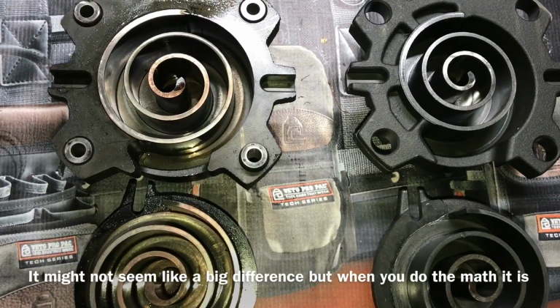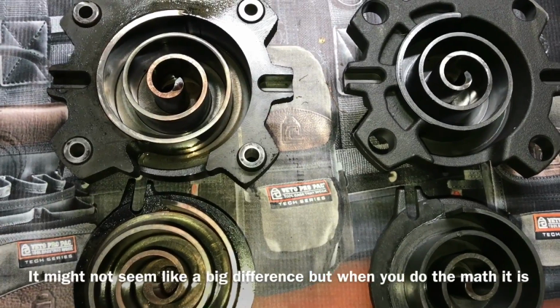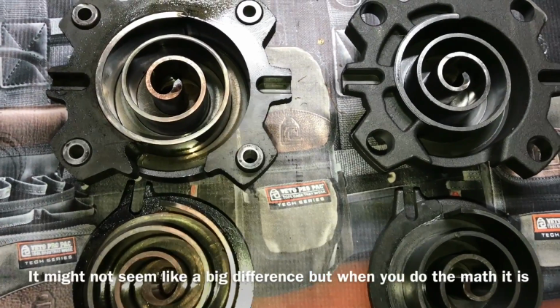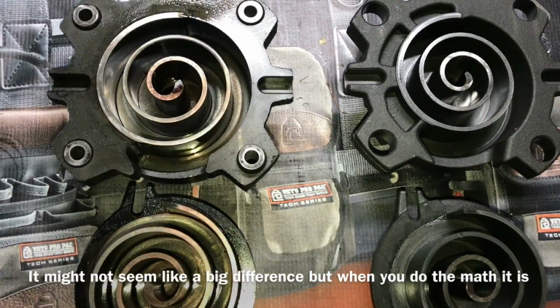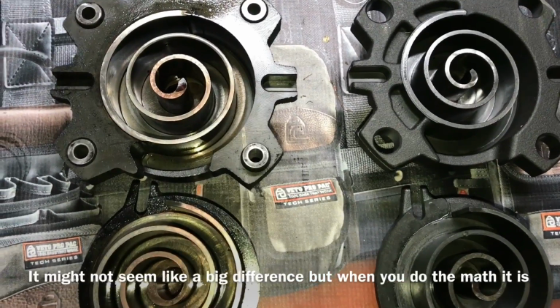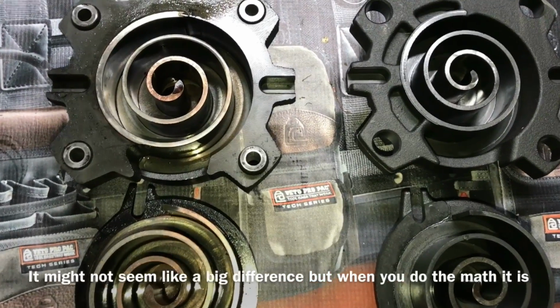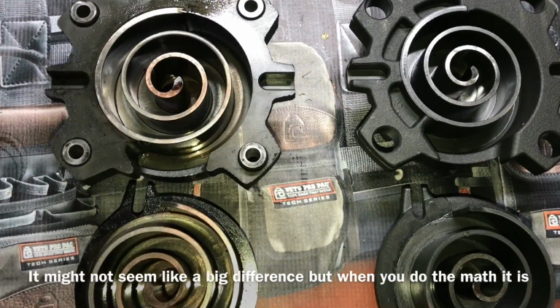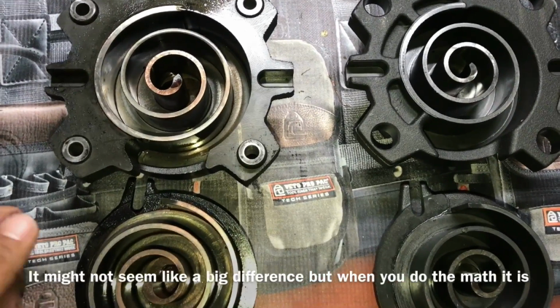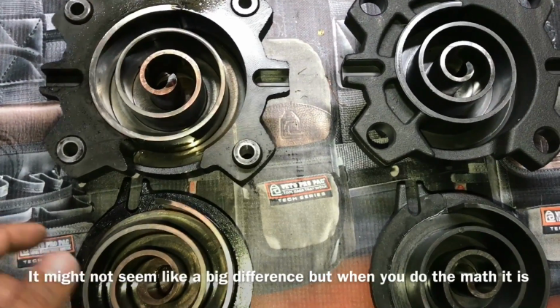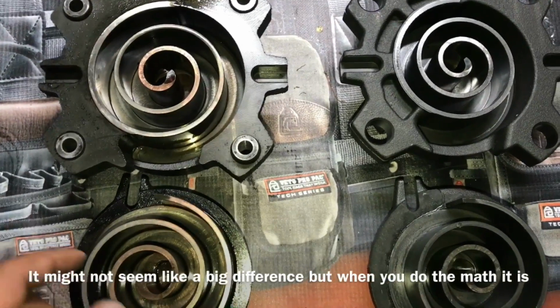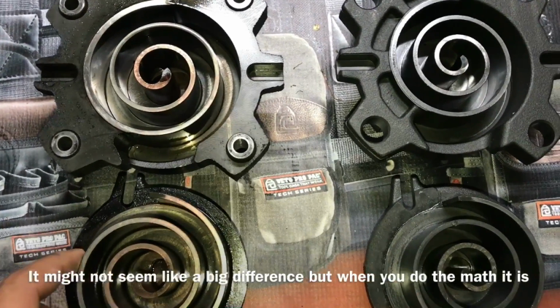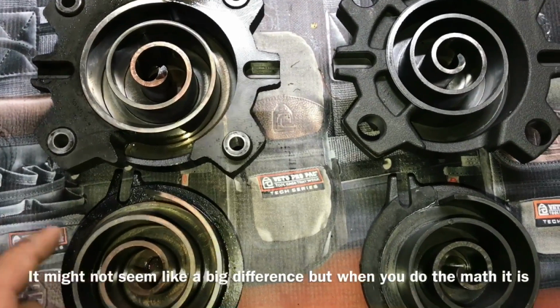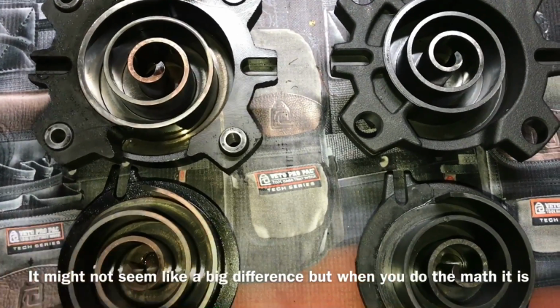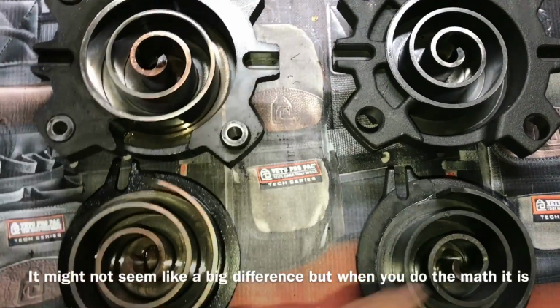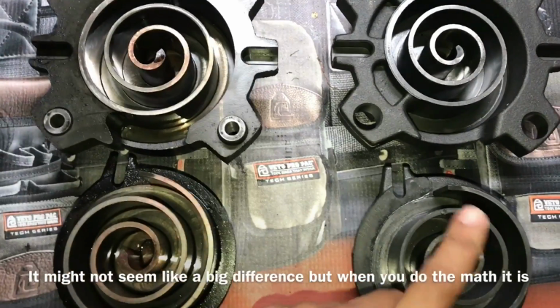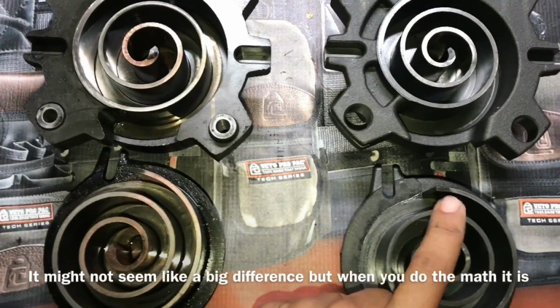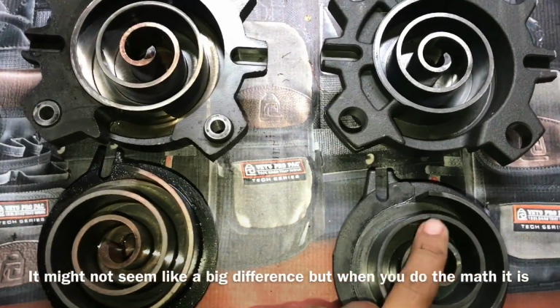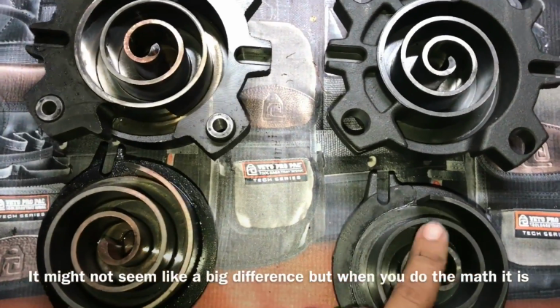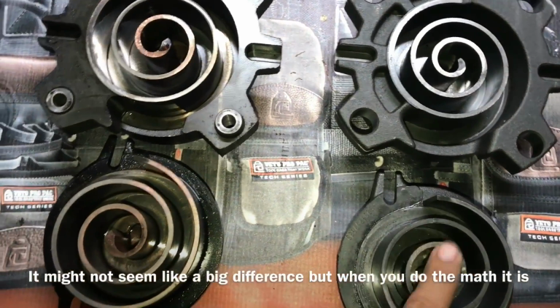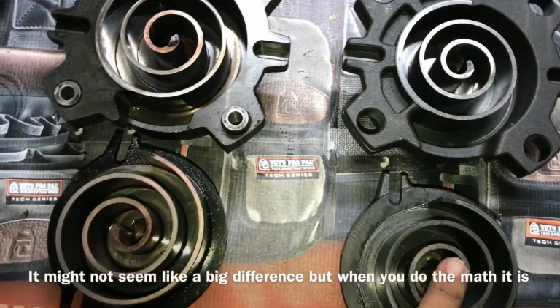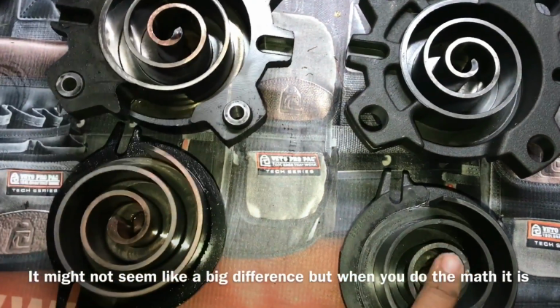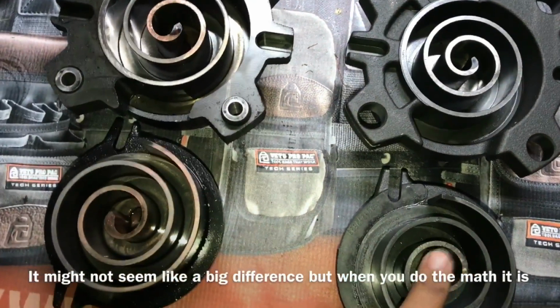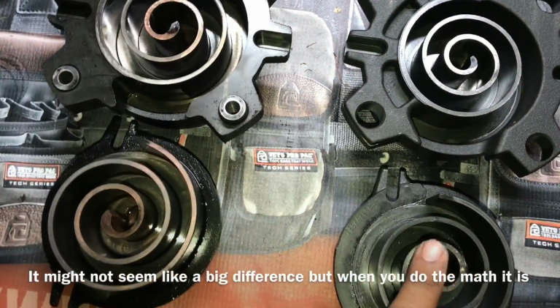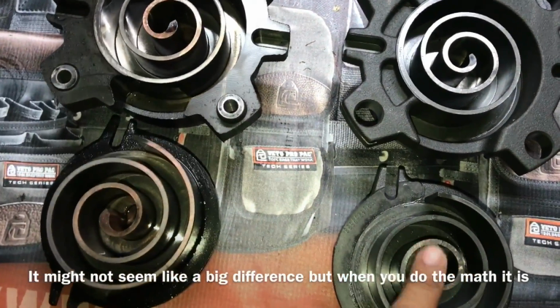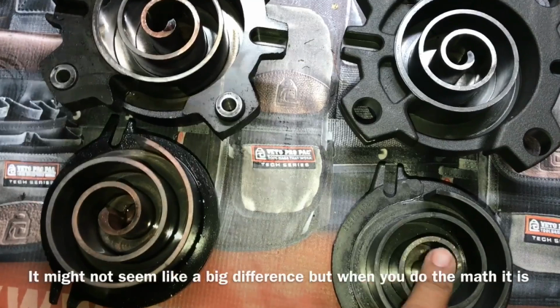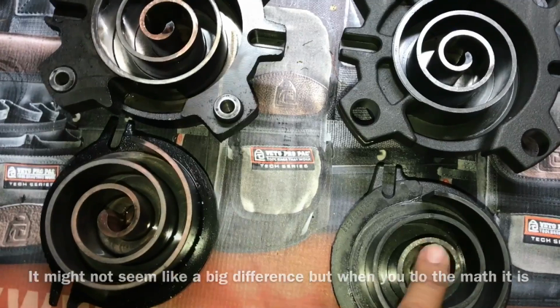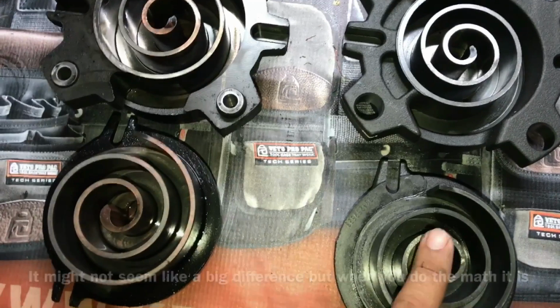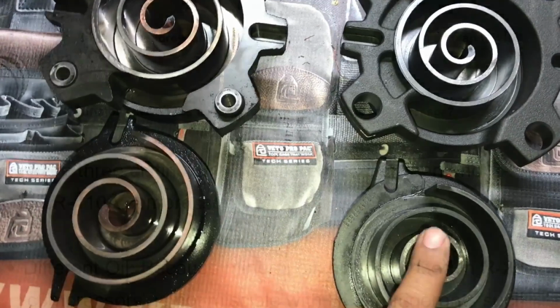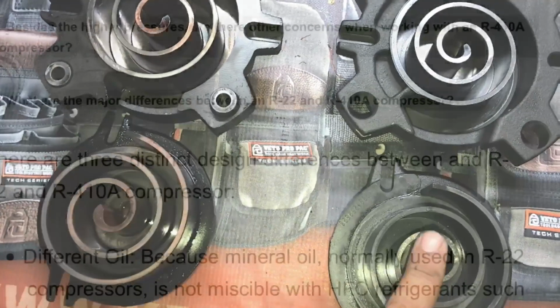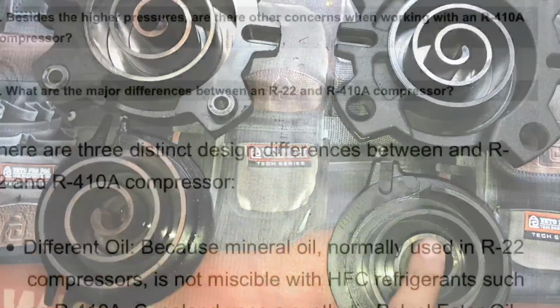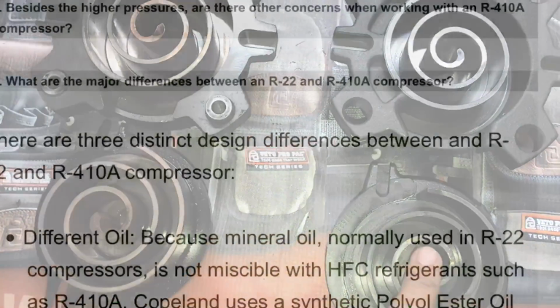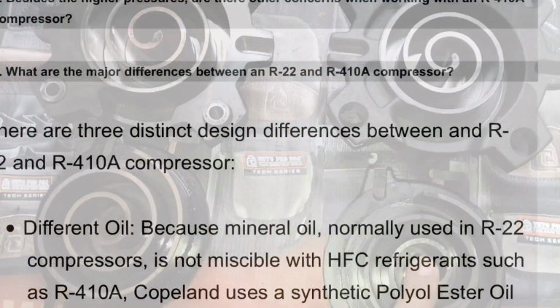So that's the difference between the 410A and R22 — close to the same capacity, just a little bit larger, or more capacity.